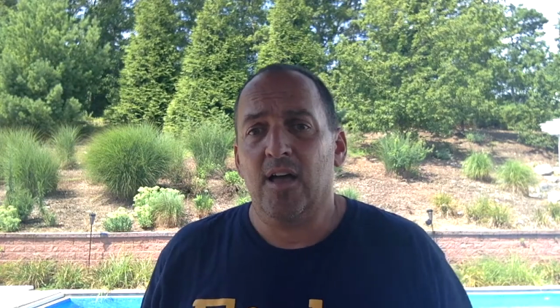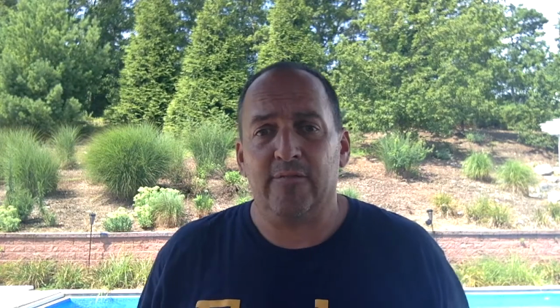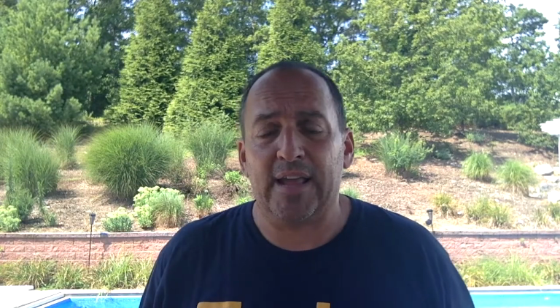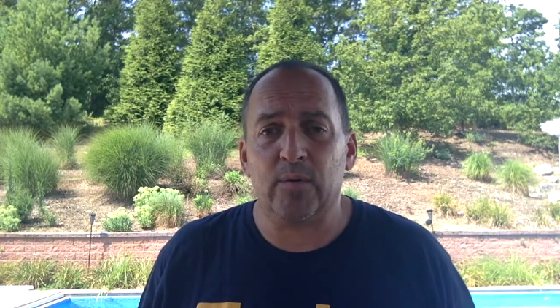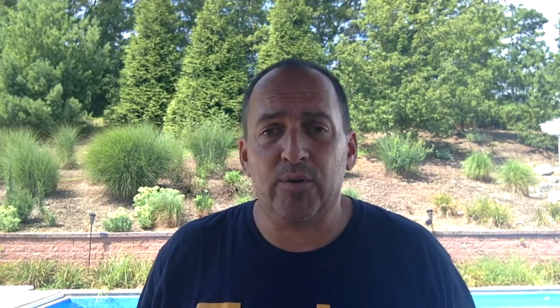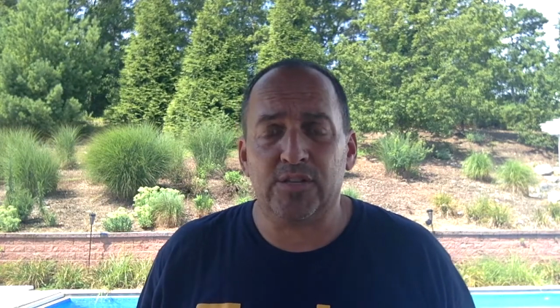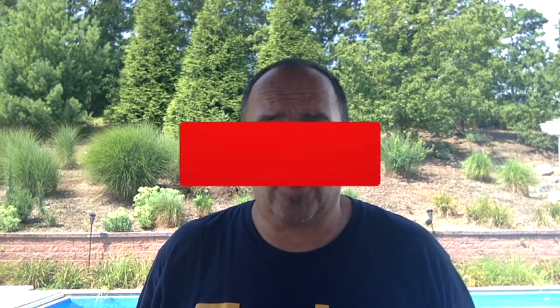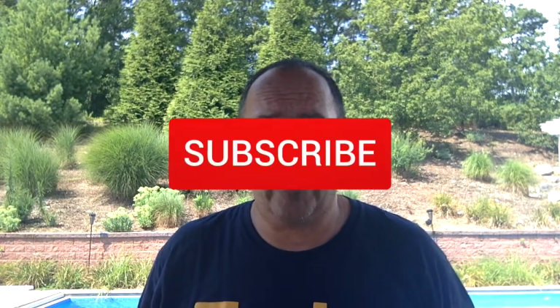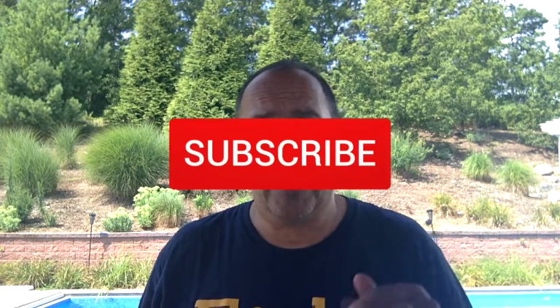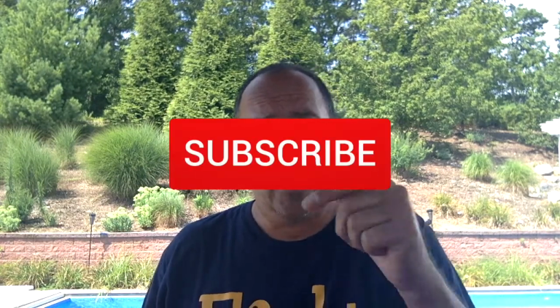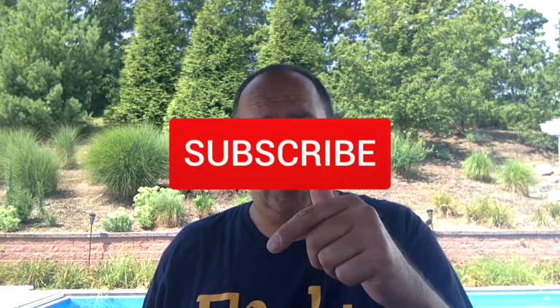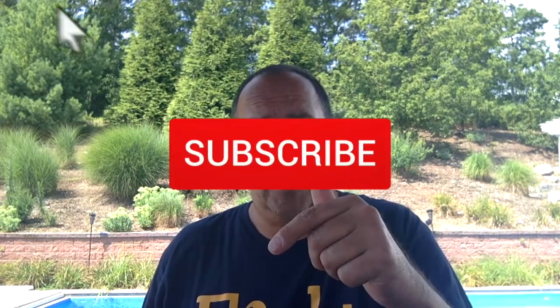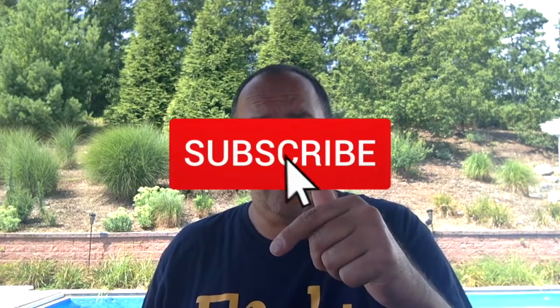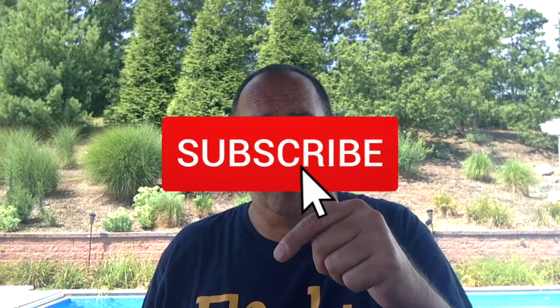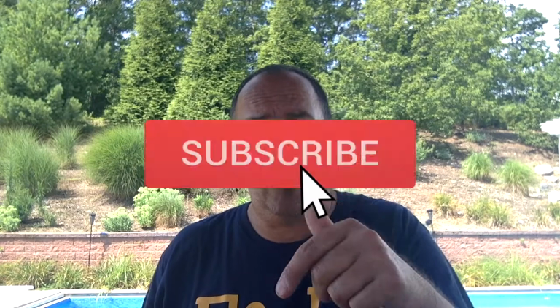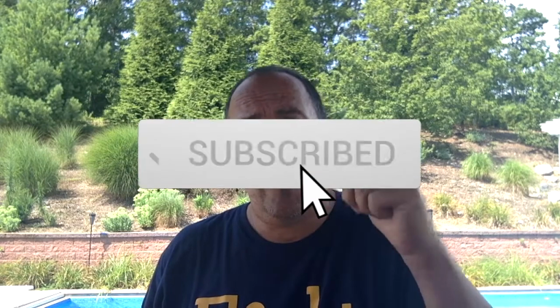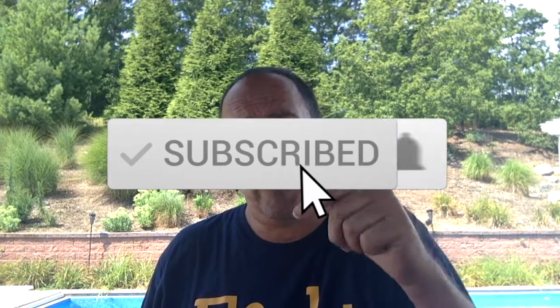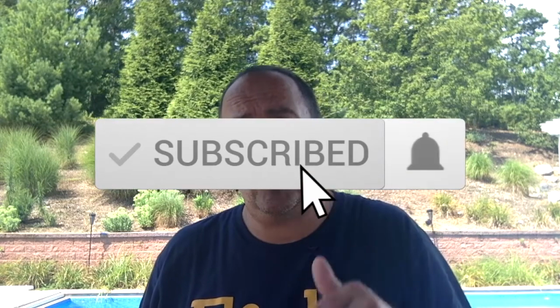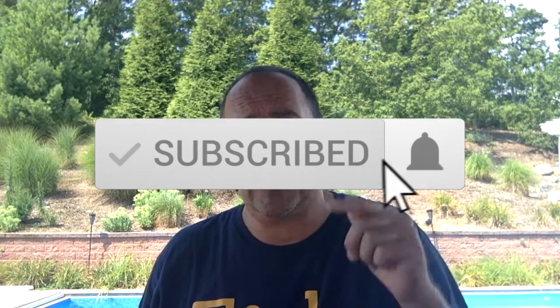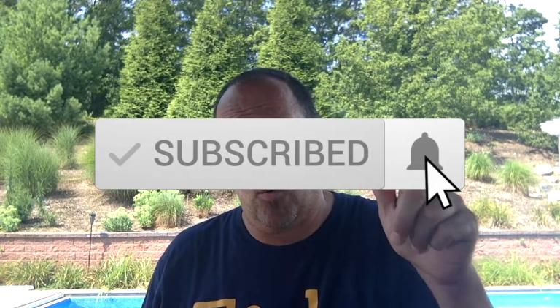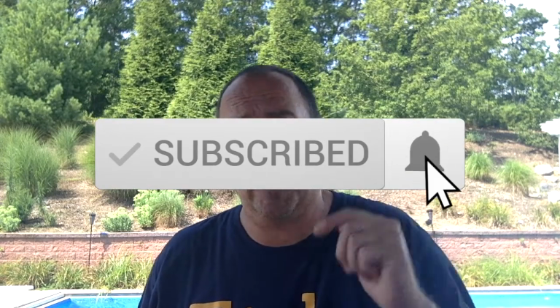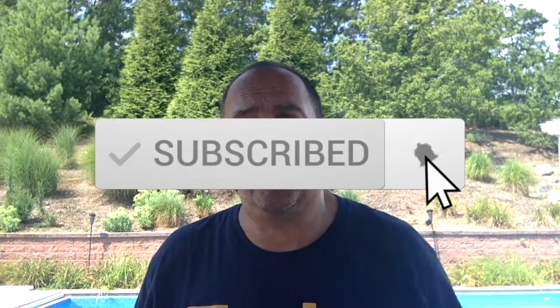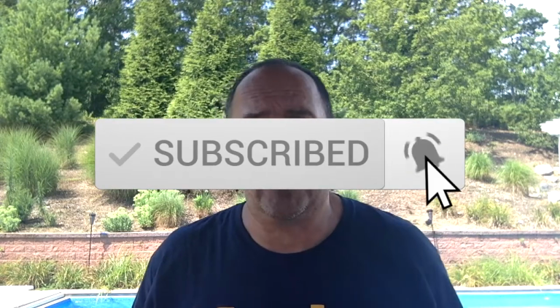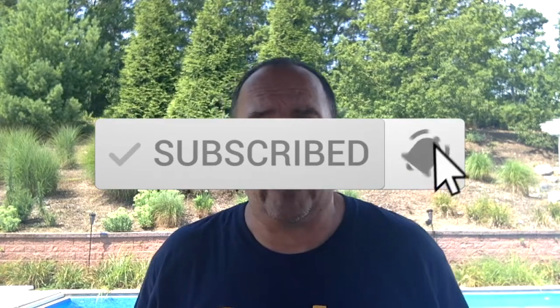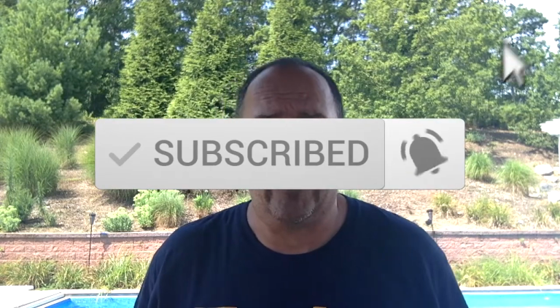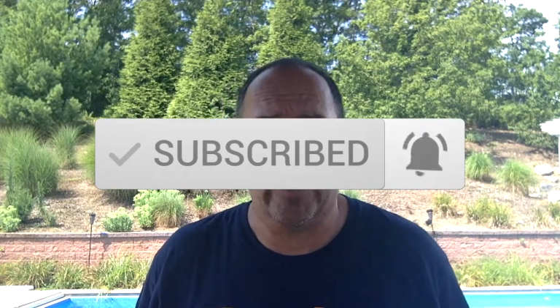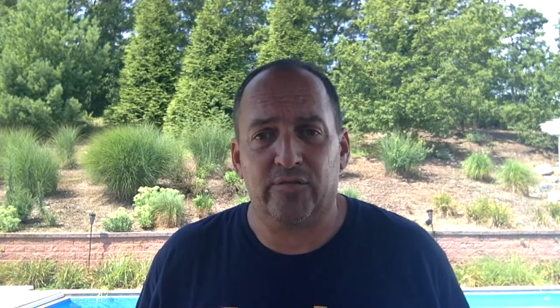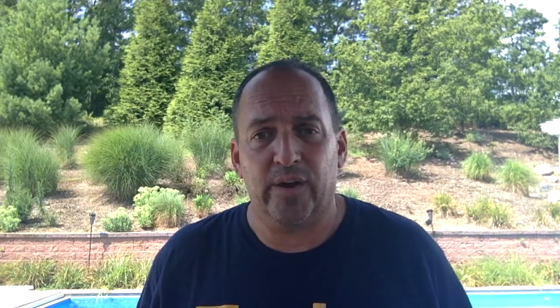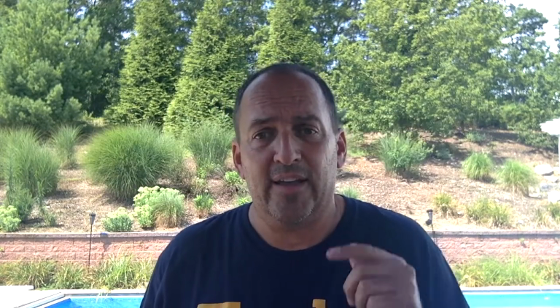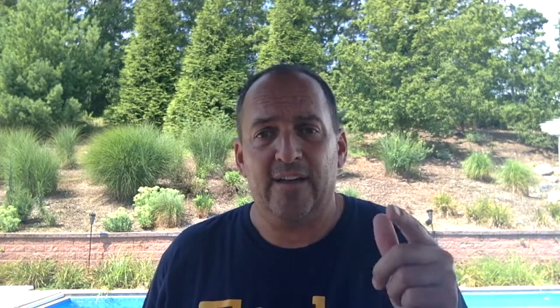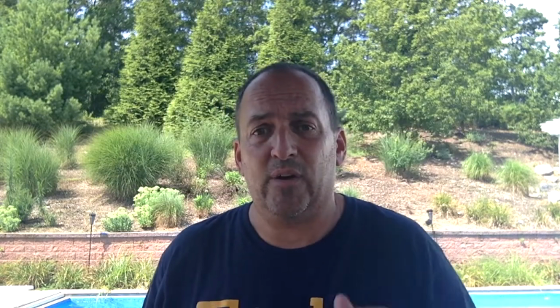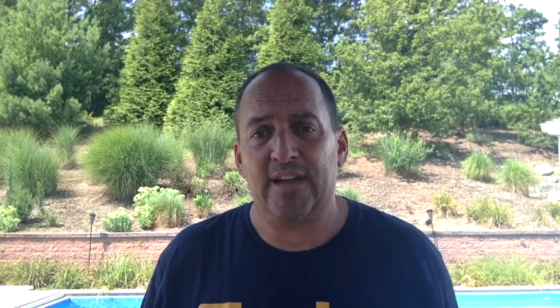If you like what we're doing at Star Reviews, click the Like button below, follow us, and we'll keep producing great new videos for you. Have a great day.